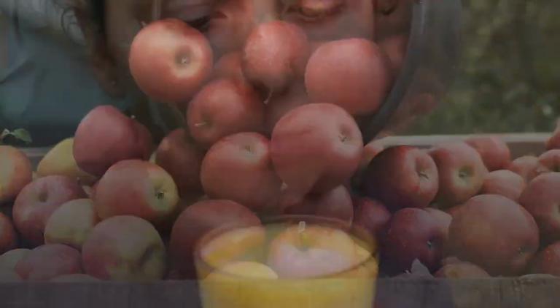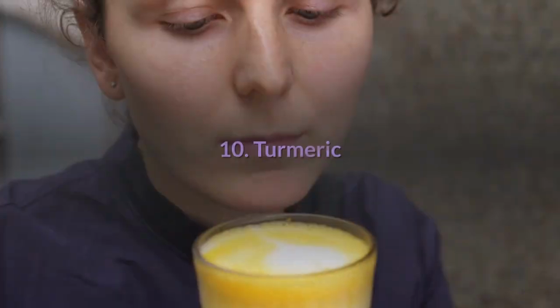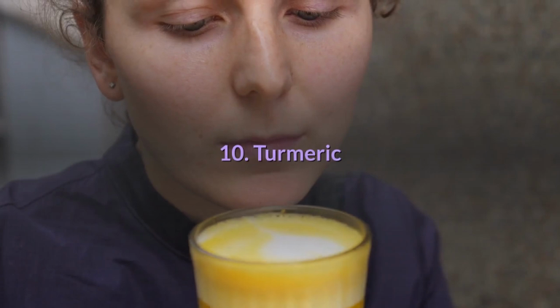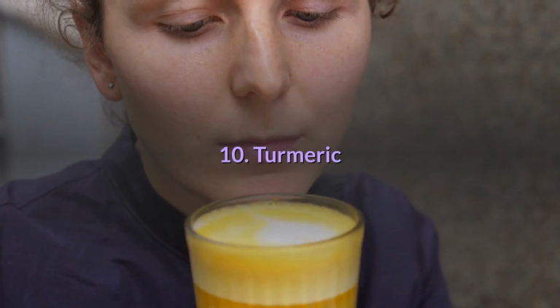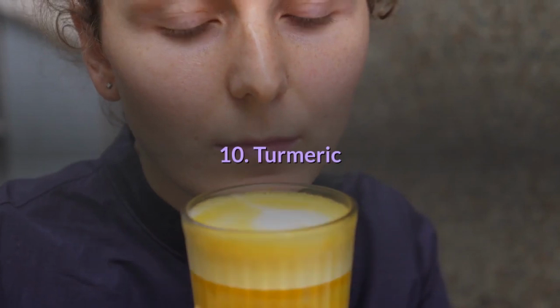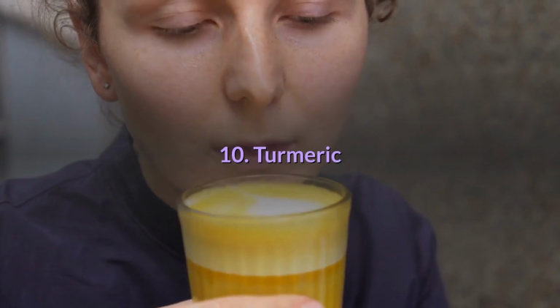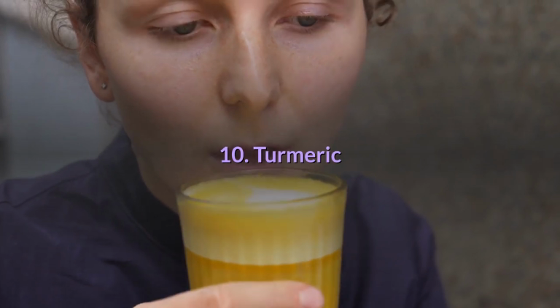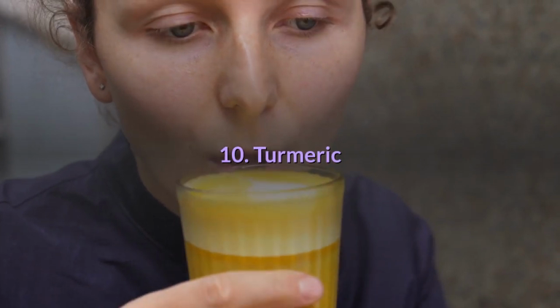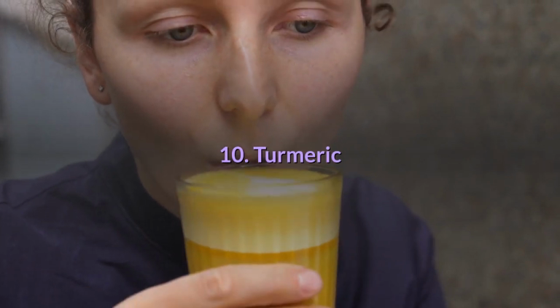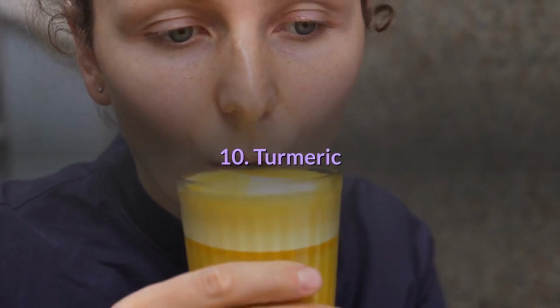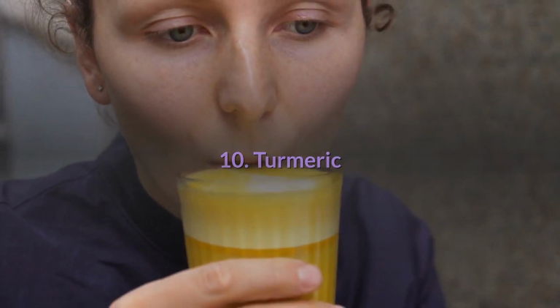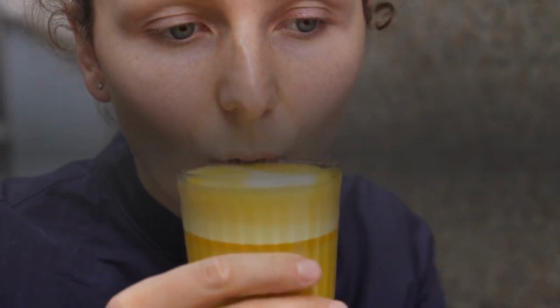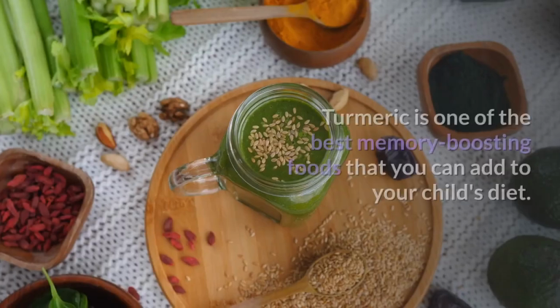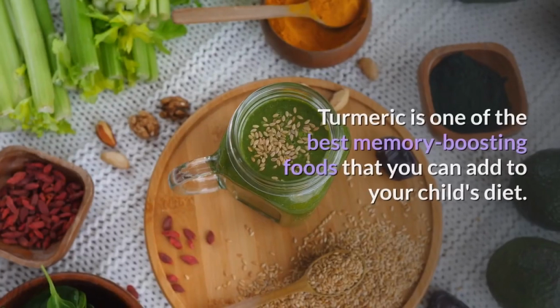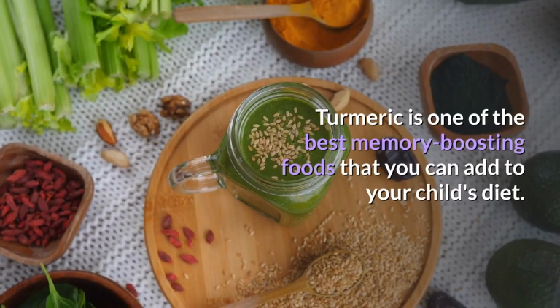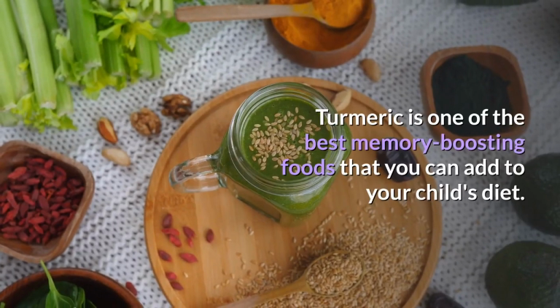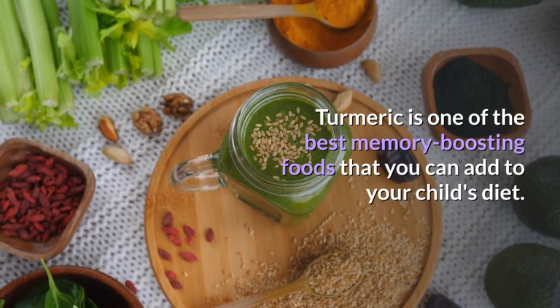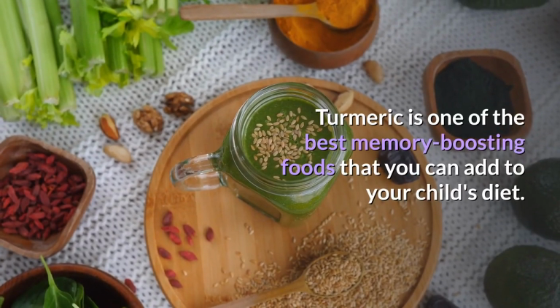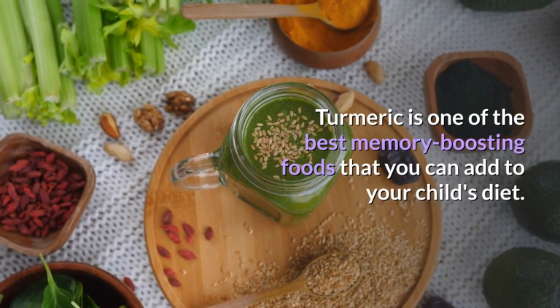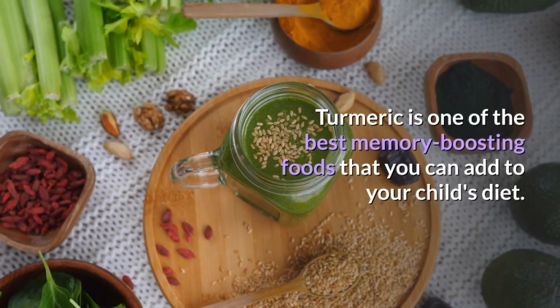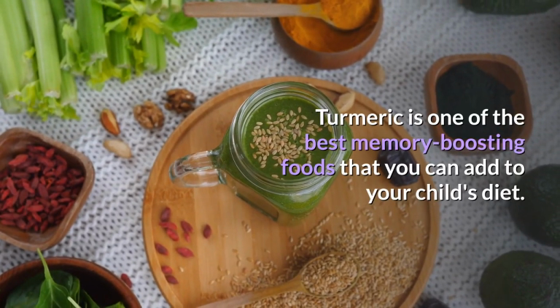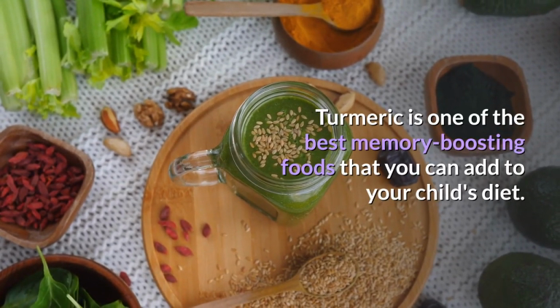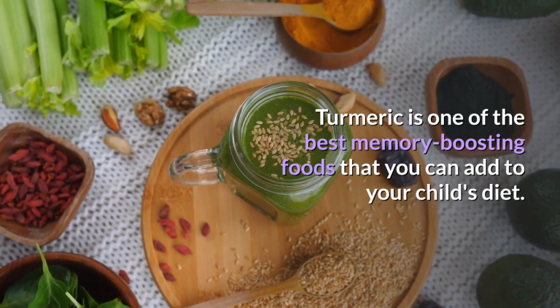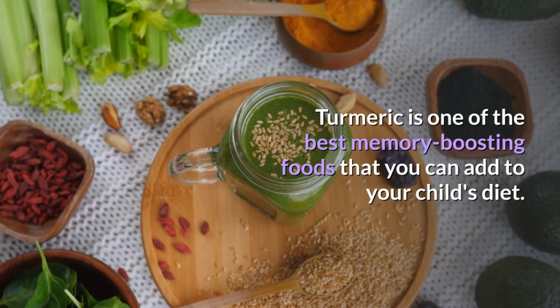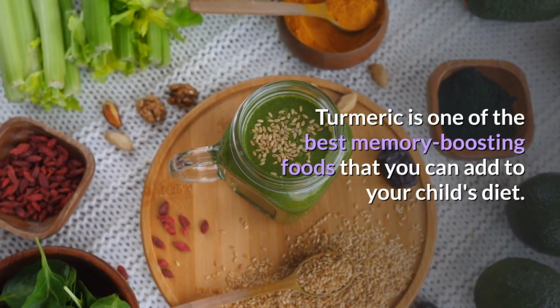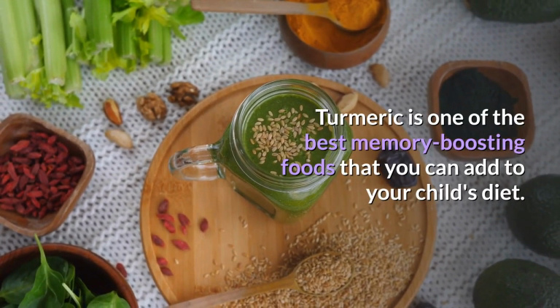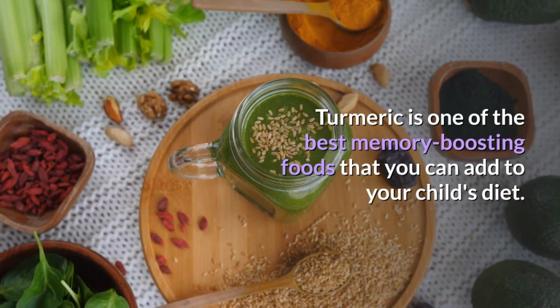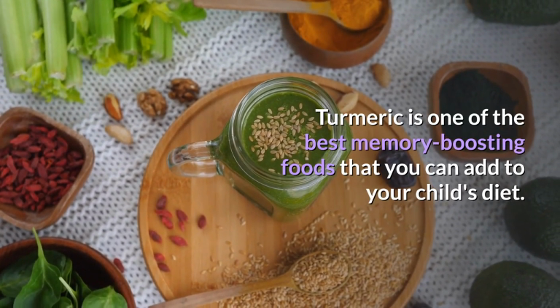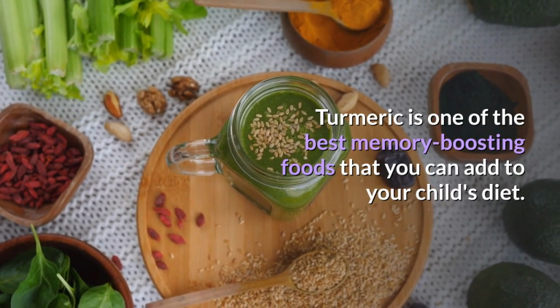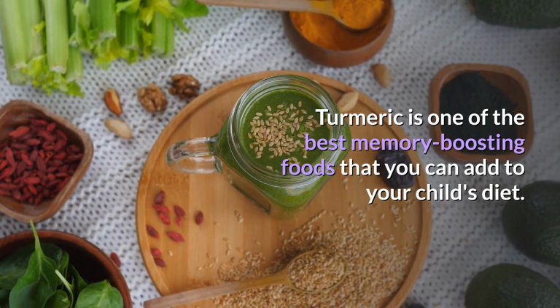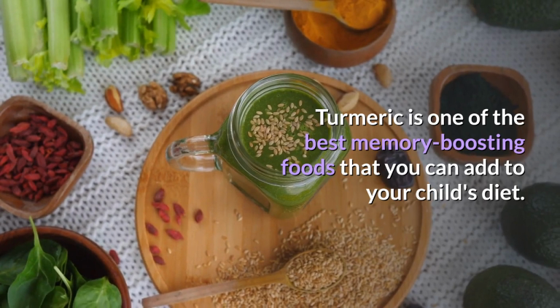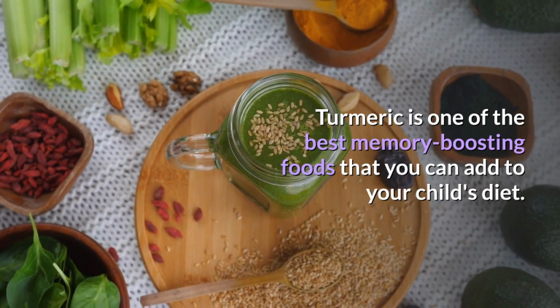10. Turmeric: Turmeric is one of the best memory-boosting foods that you can add to your child's diet.